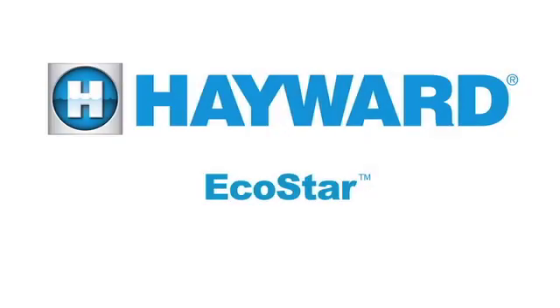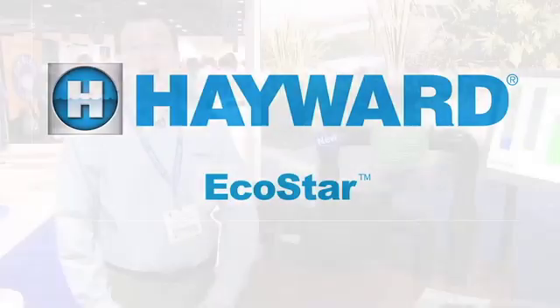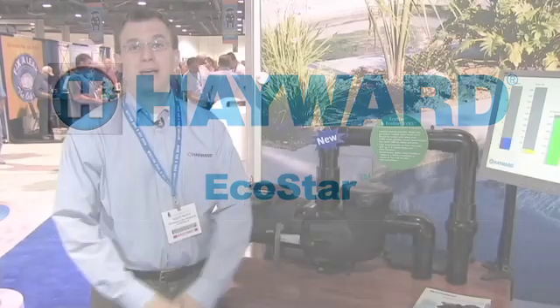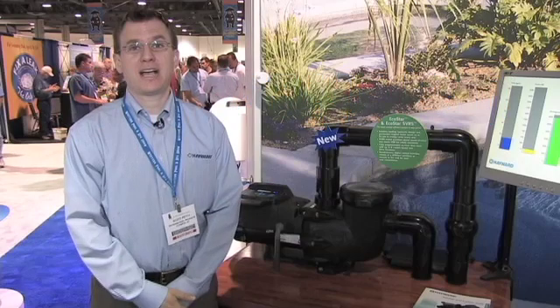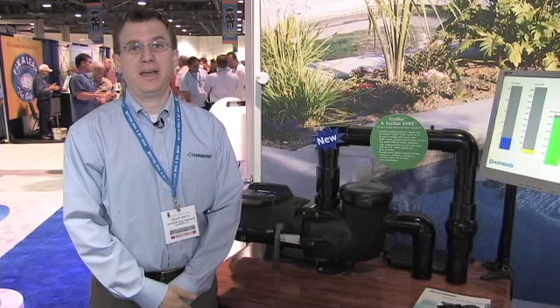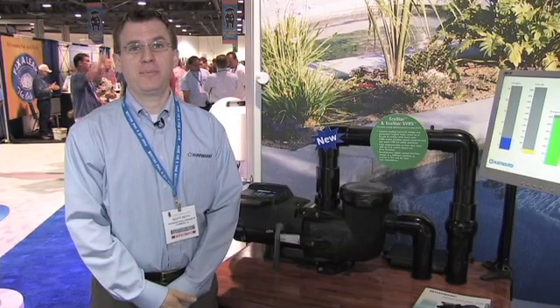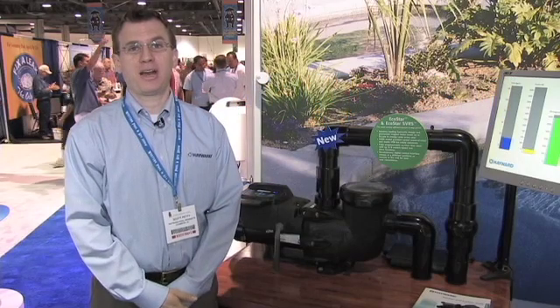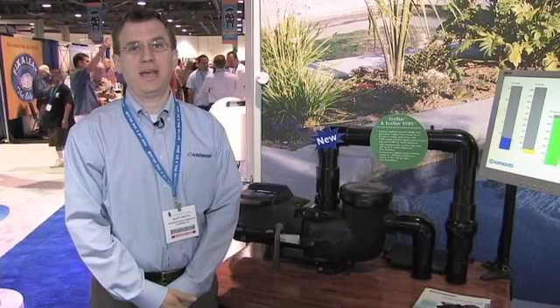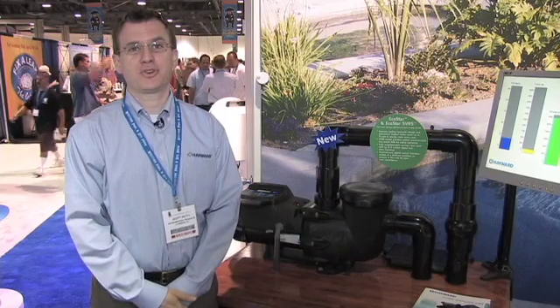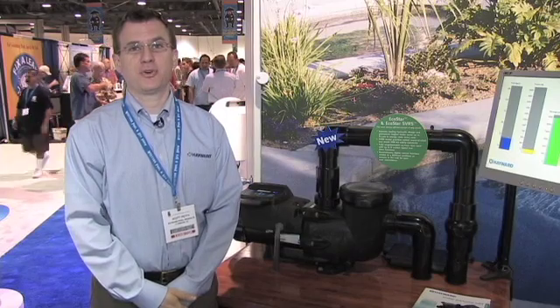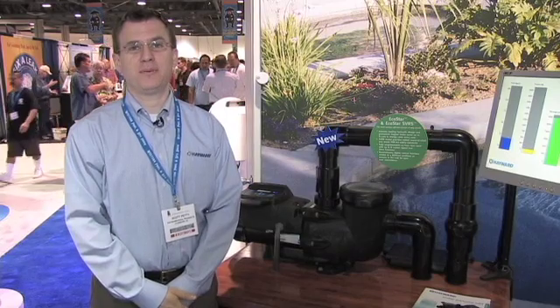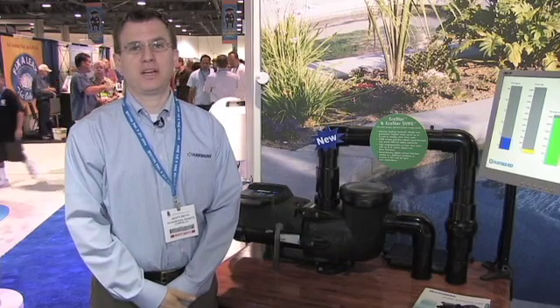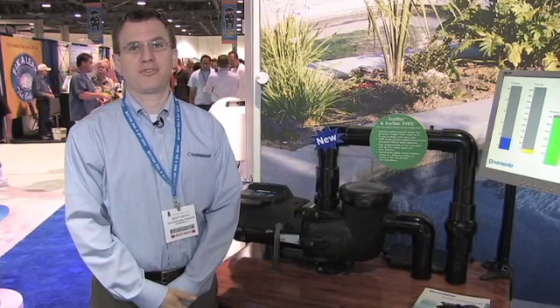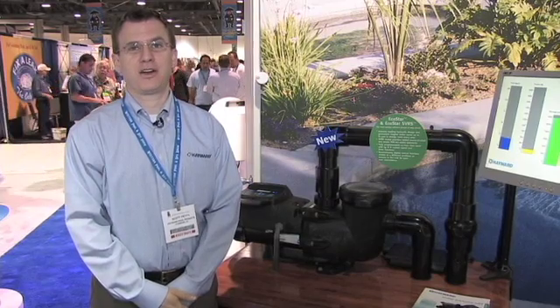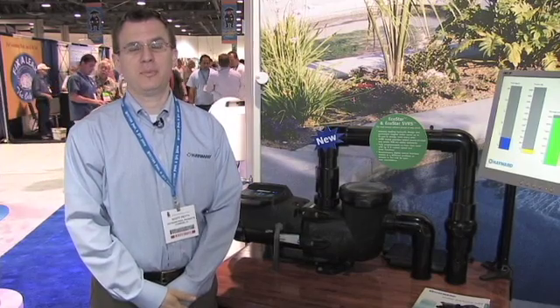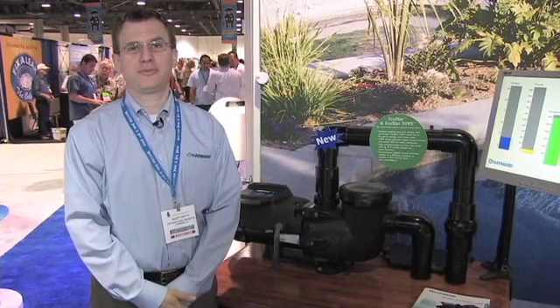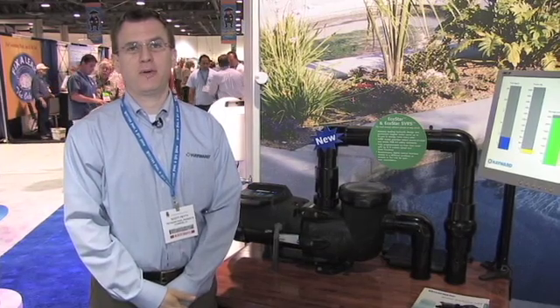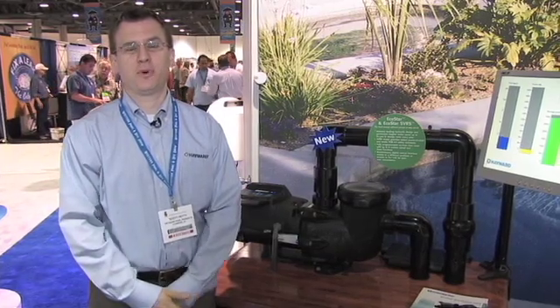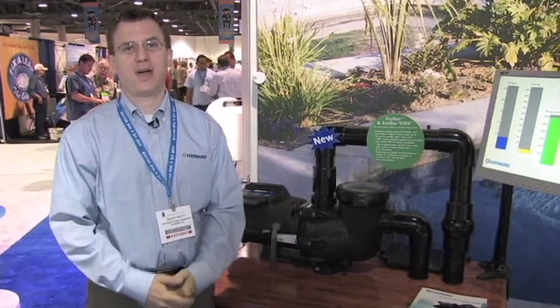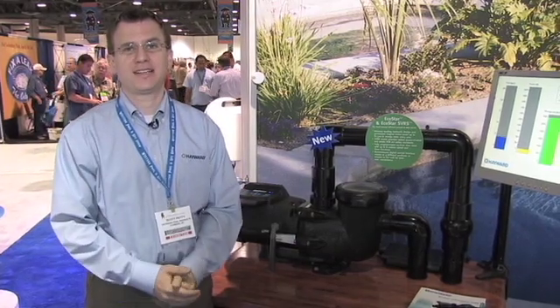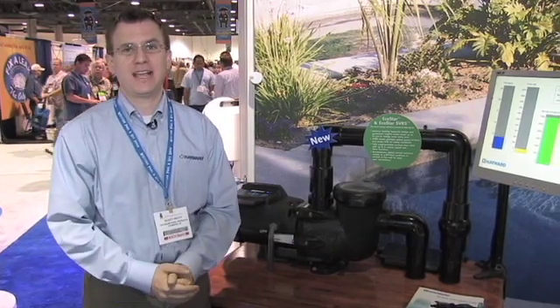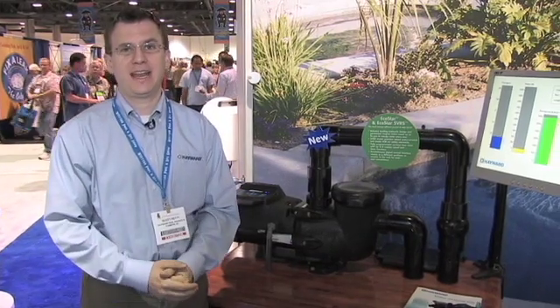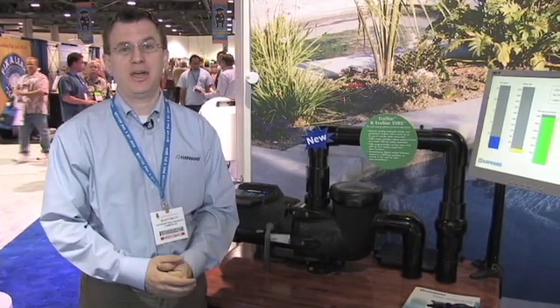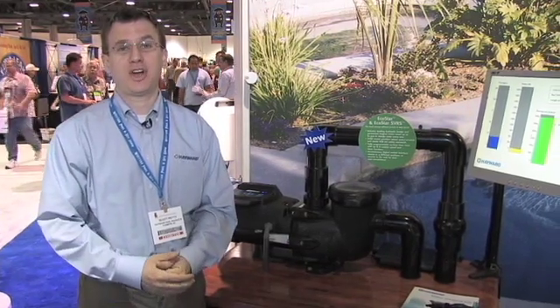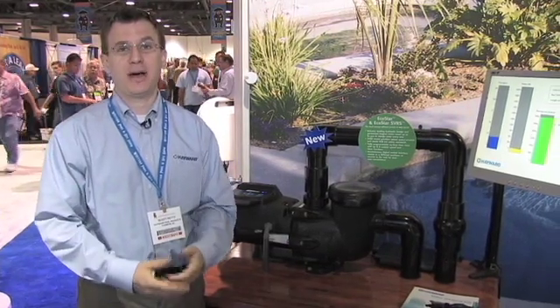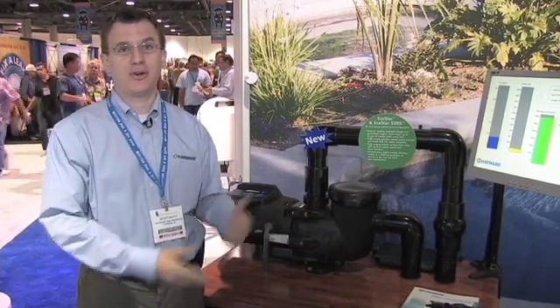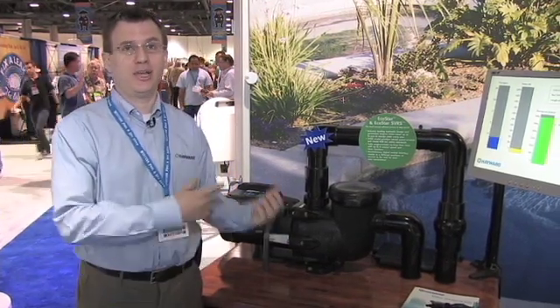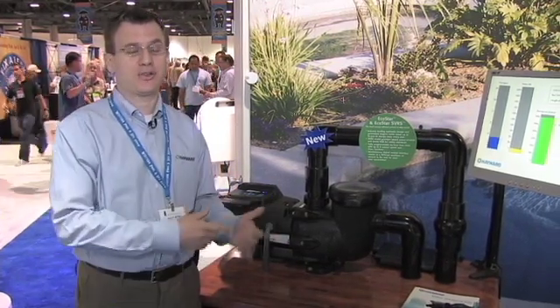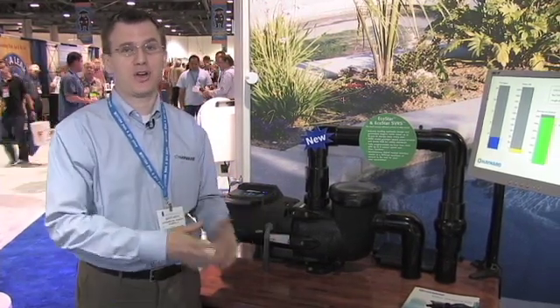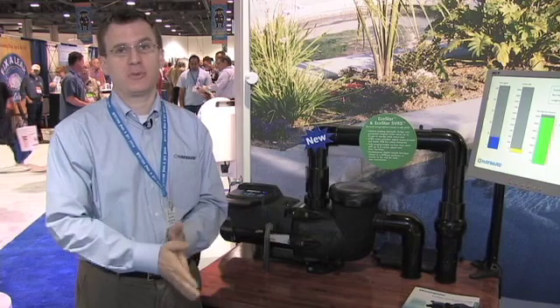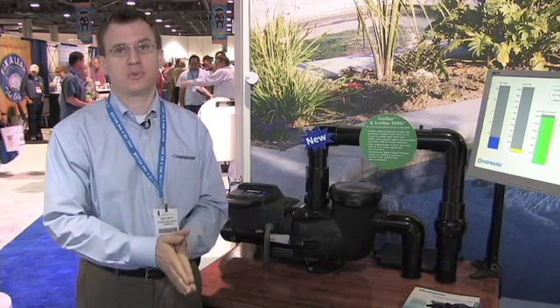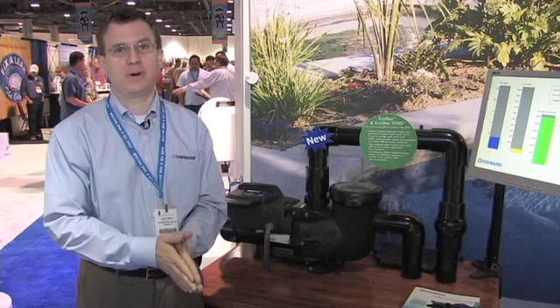Hi, I'm Scott Petty, Product Manager for Pumps and Above-Ground Equipment for Hayward Pool Products, and I'm here to talk about our new EcoStar Variable Speed Pump.